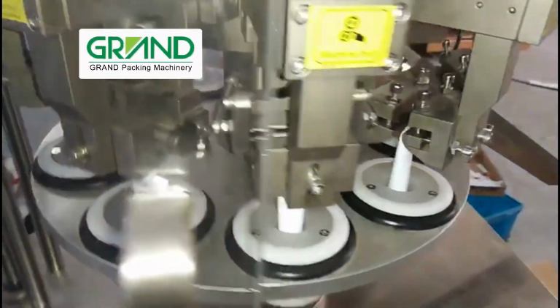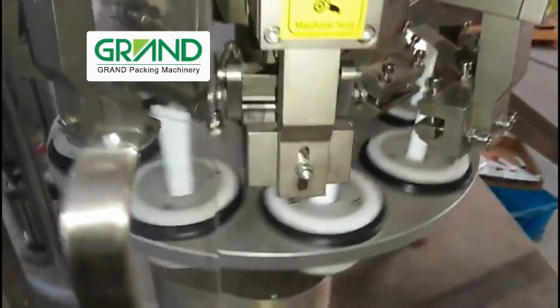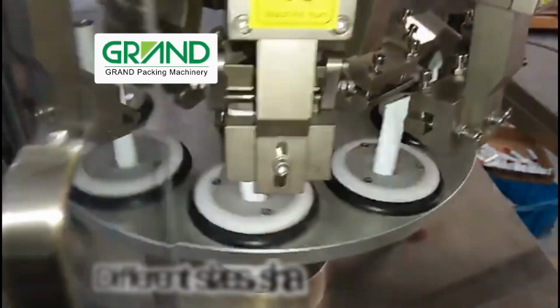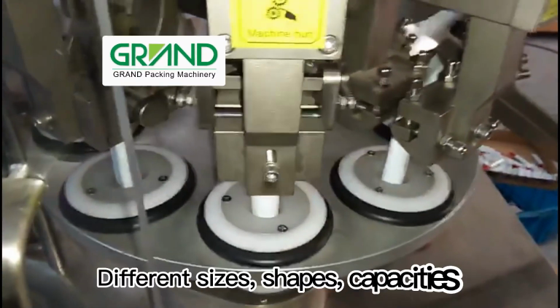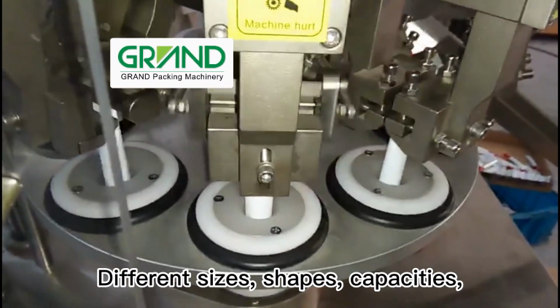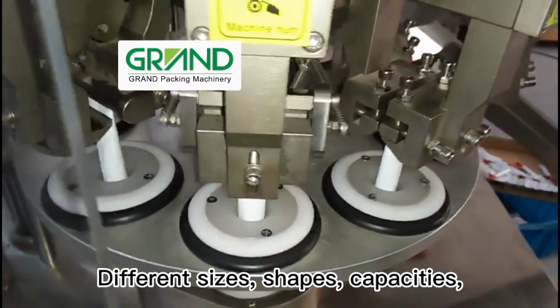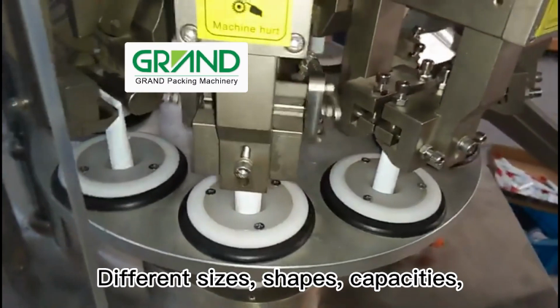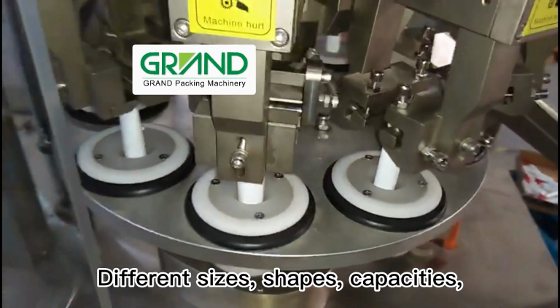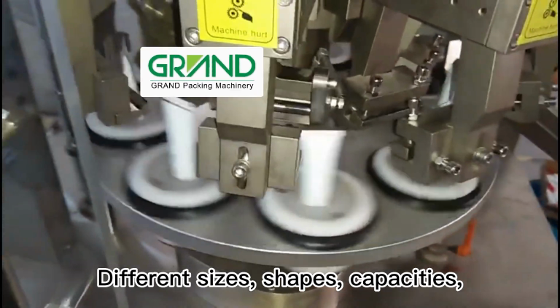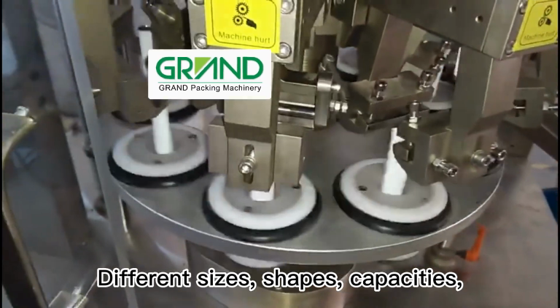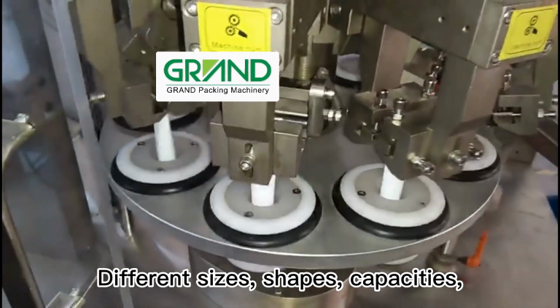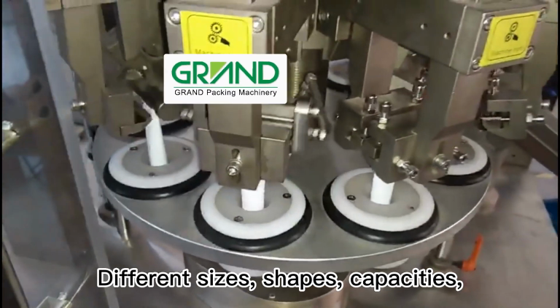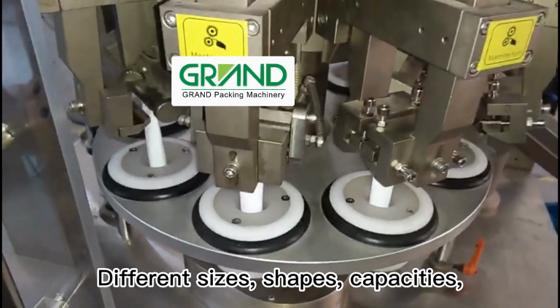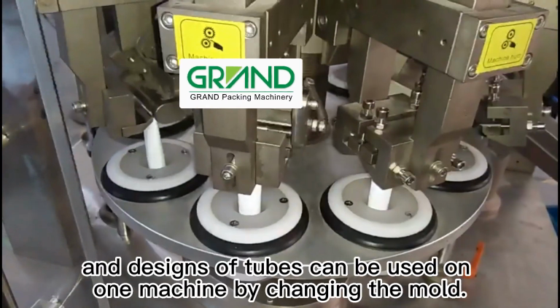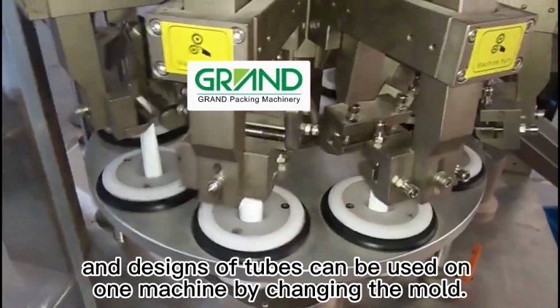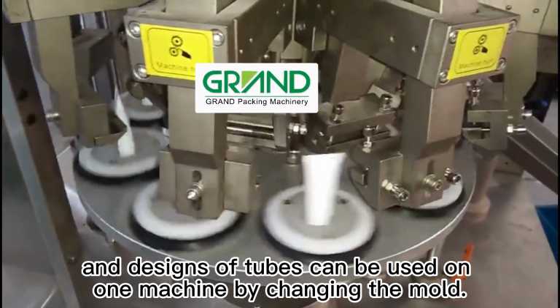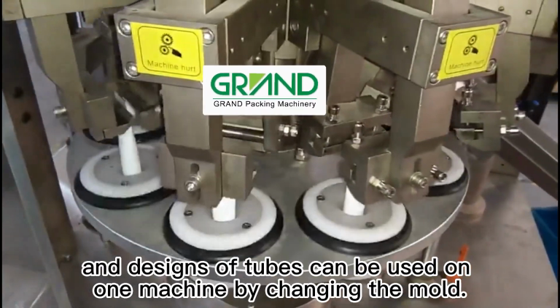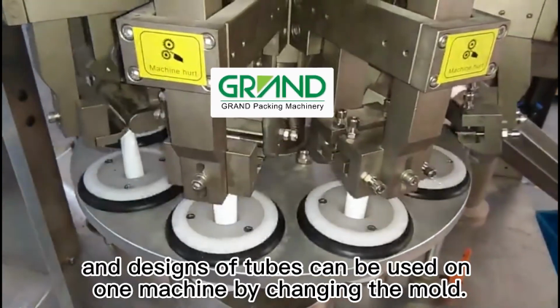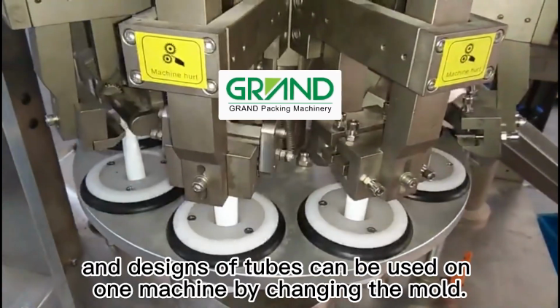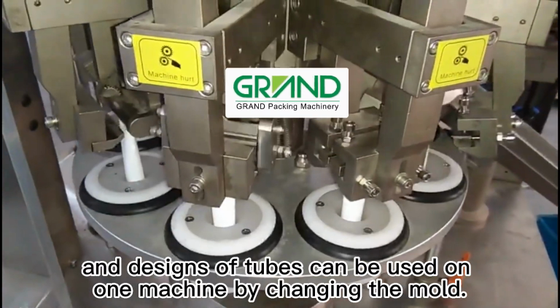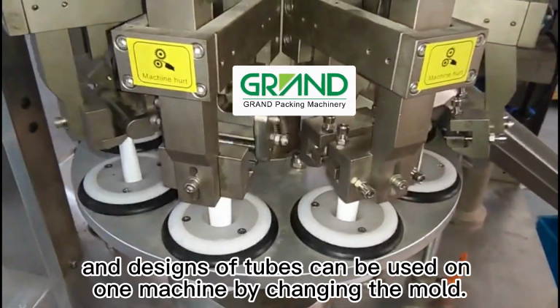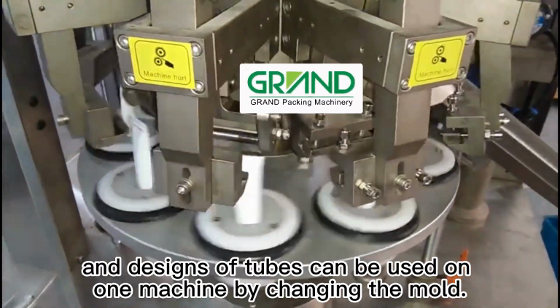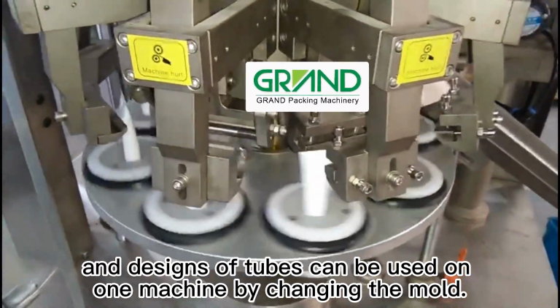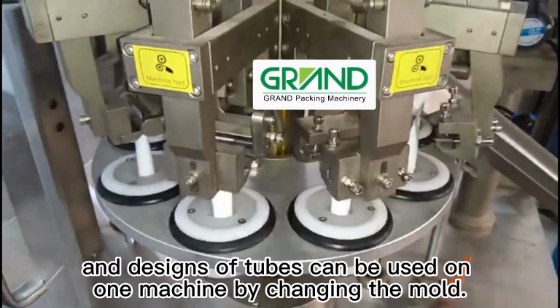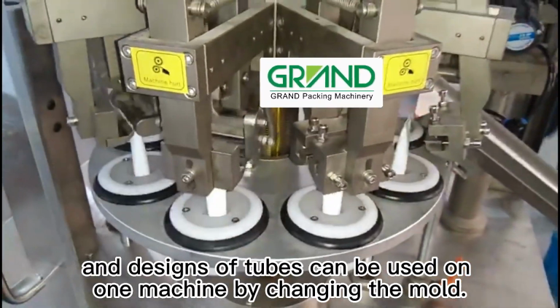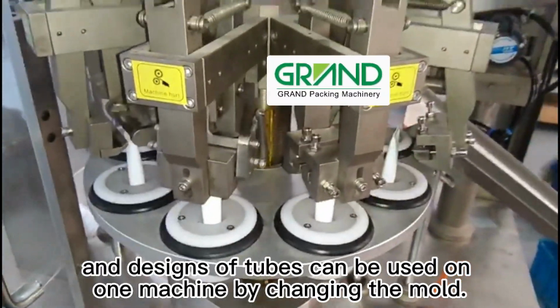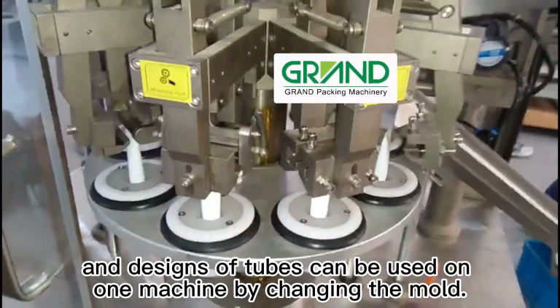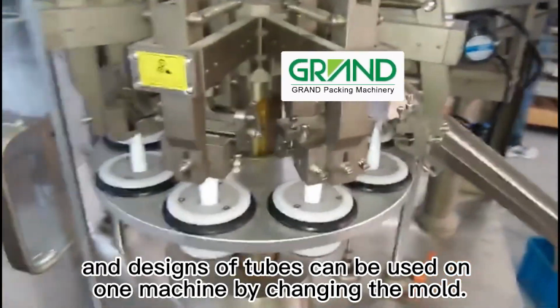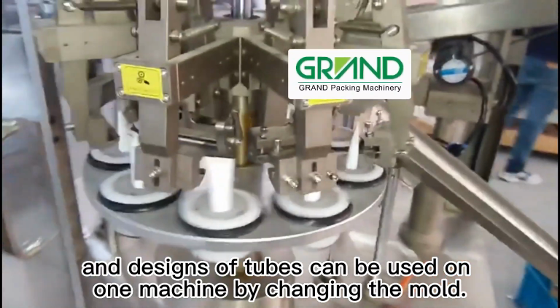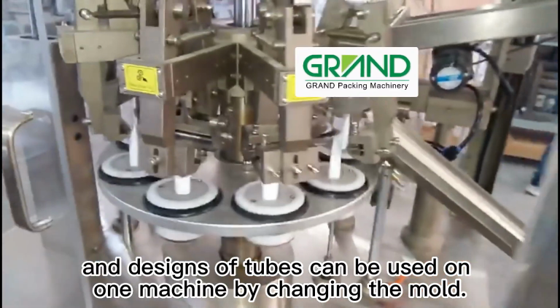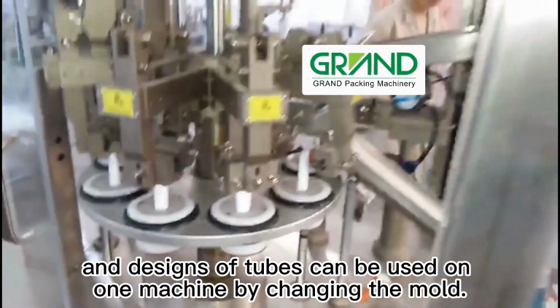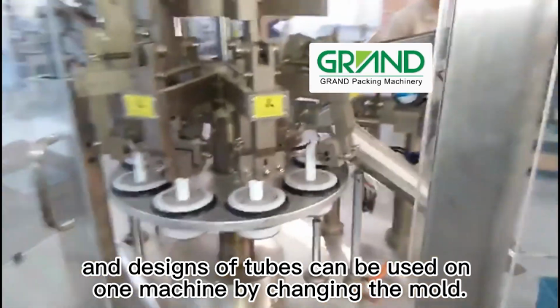Different sizes, shapes, capacities, and designs of tubes can be used on one machine by changing the mold.